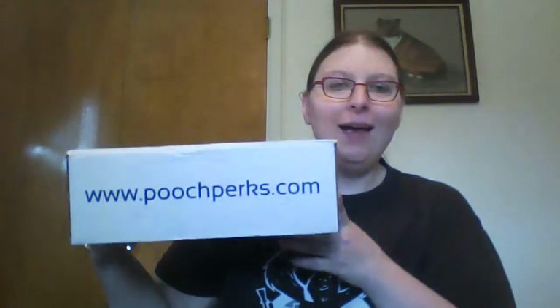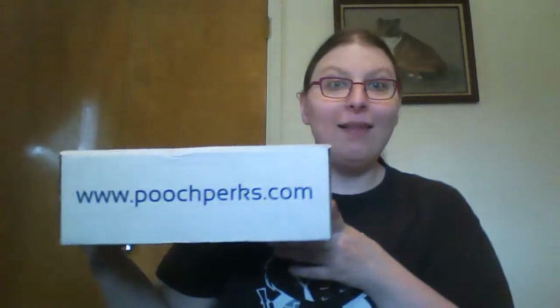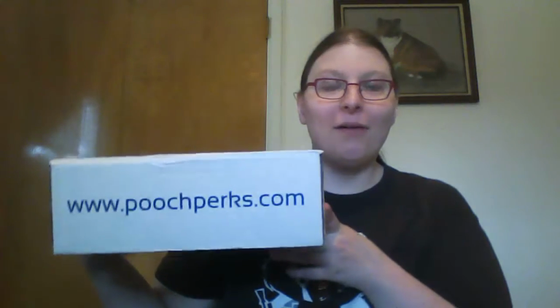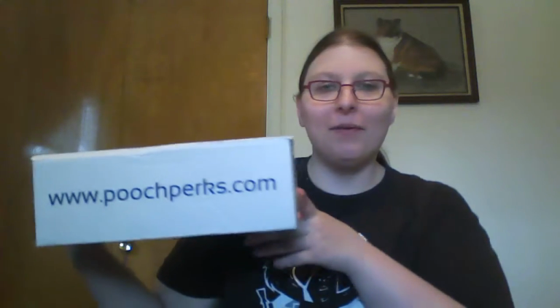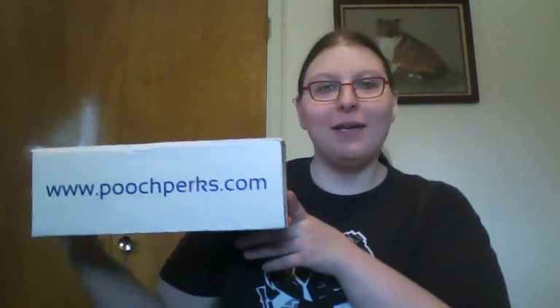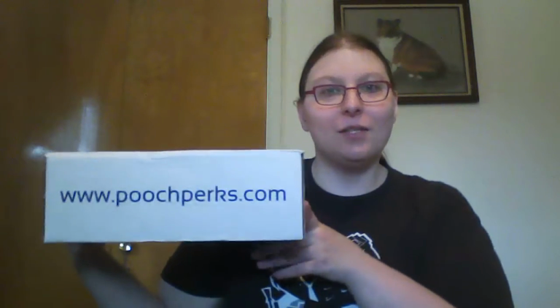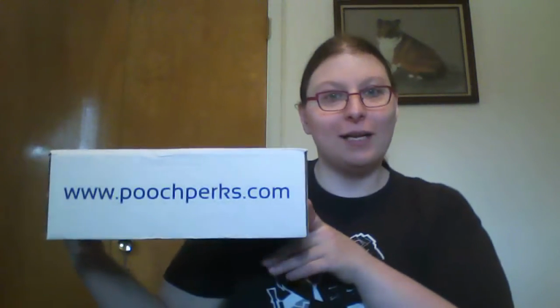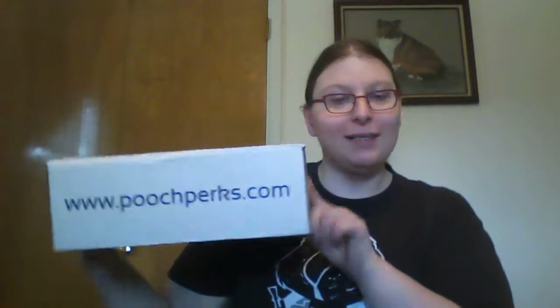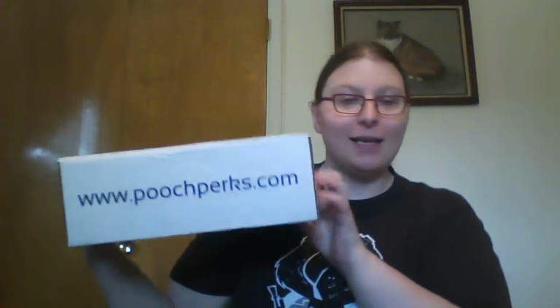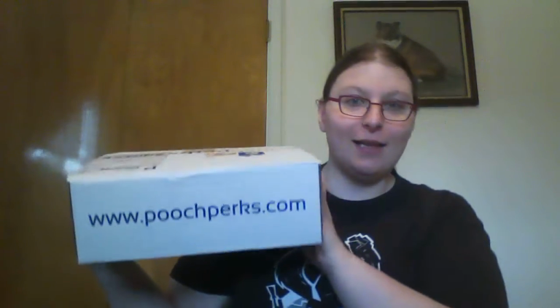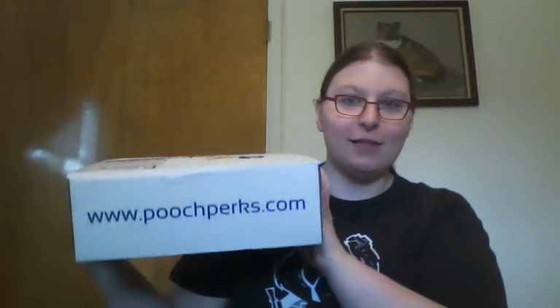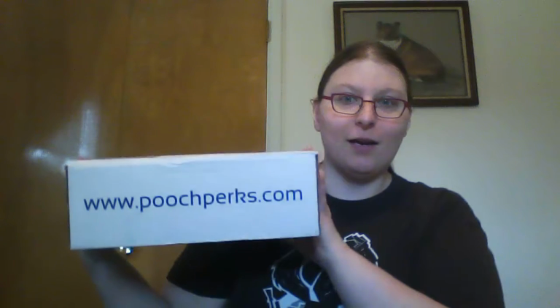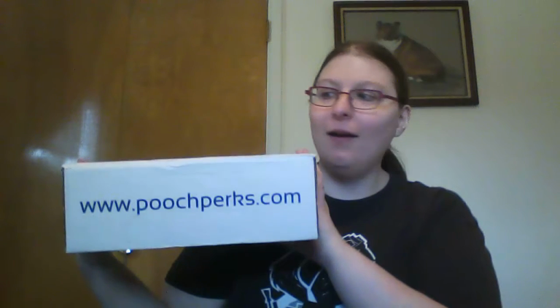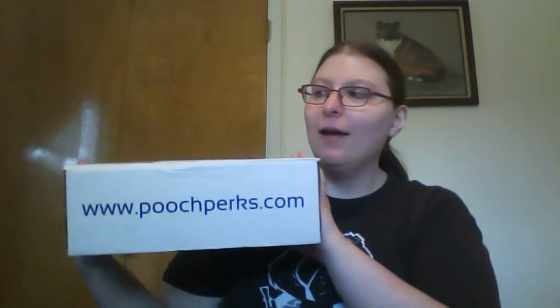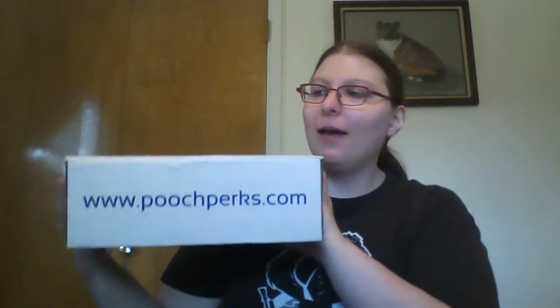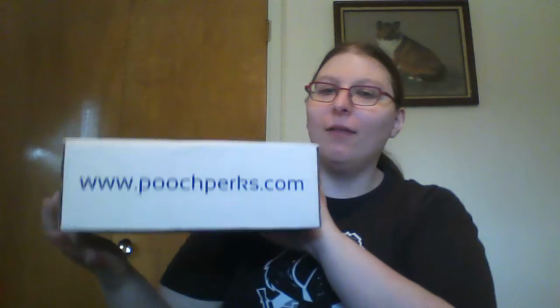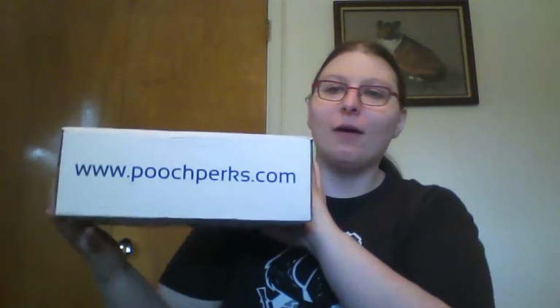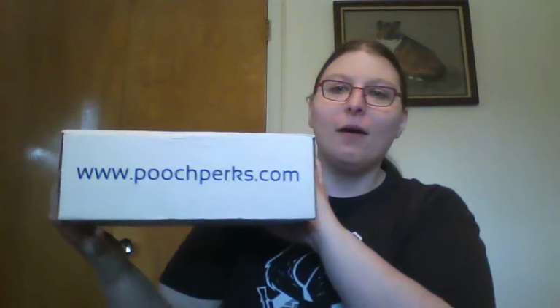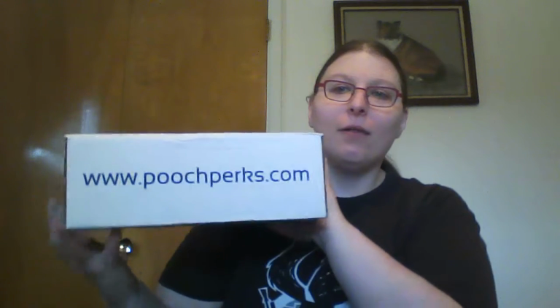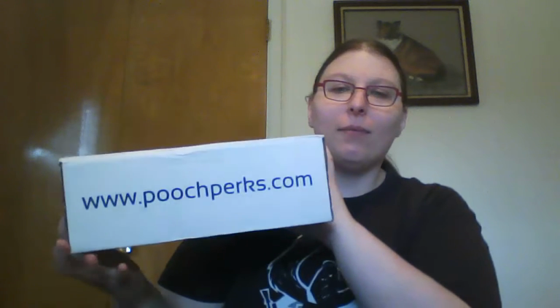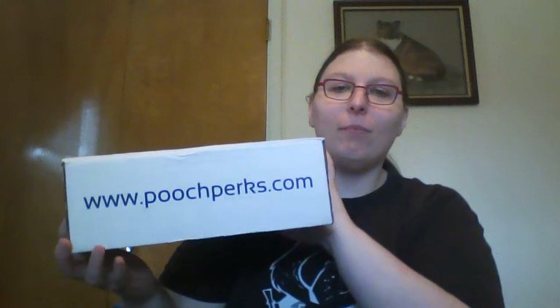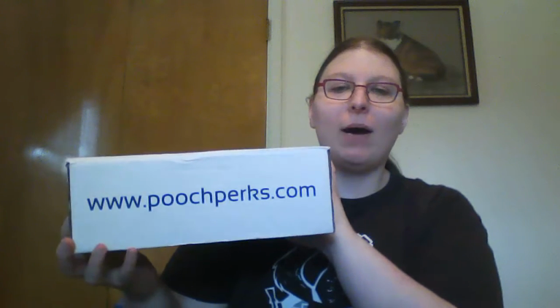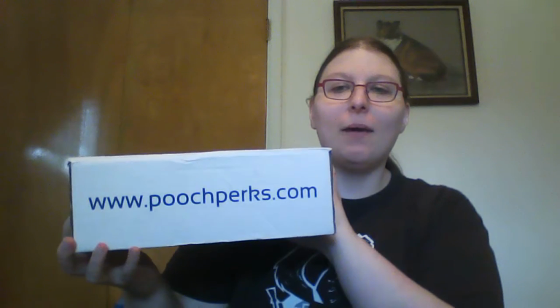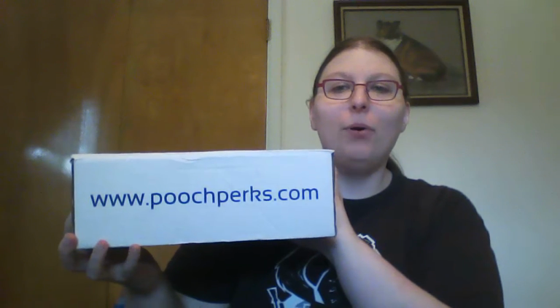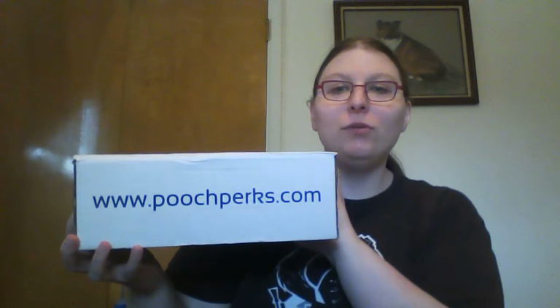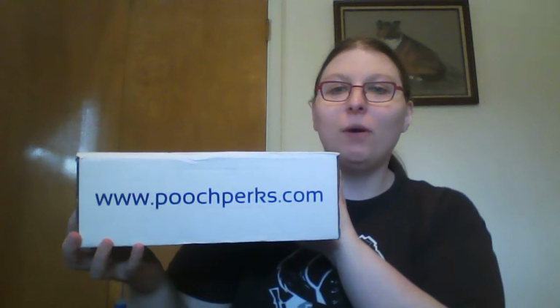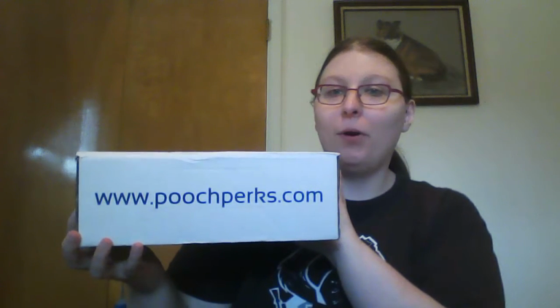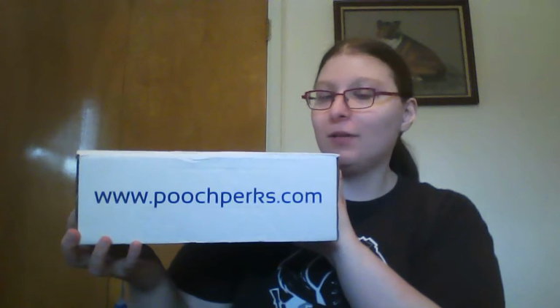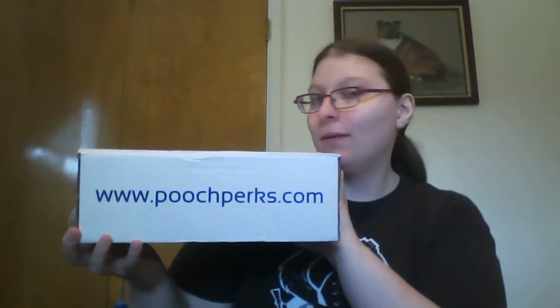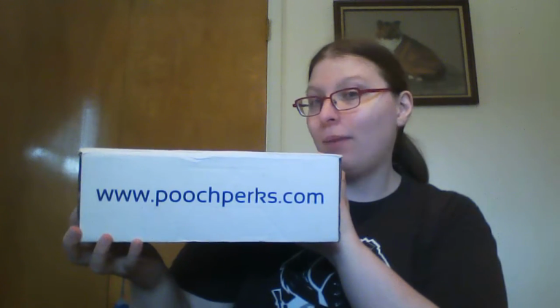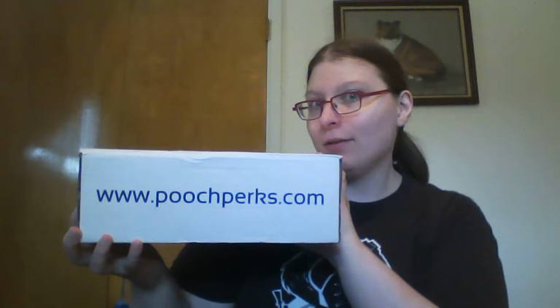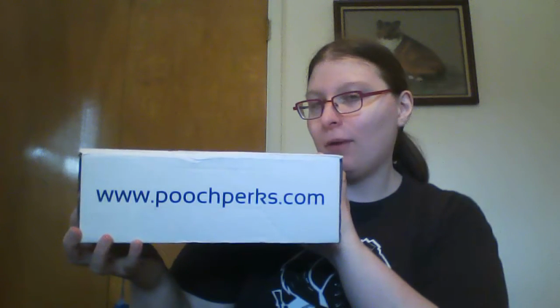Hello everyone, it's Crest, aka Layataka, and look, my Pooch Perks box arrived.